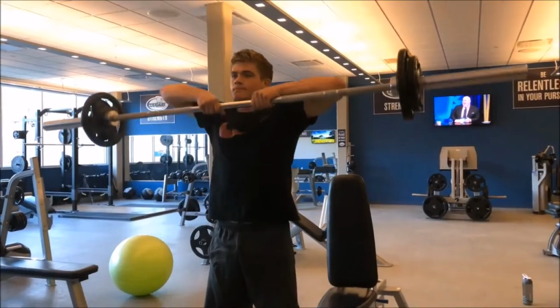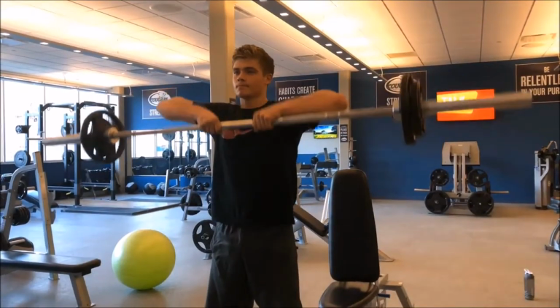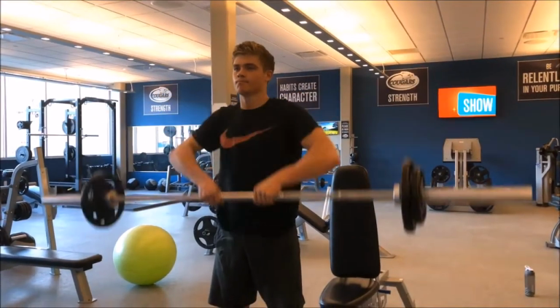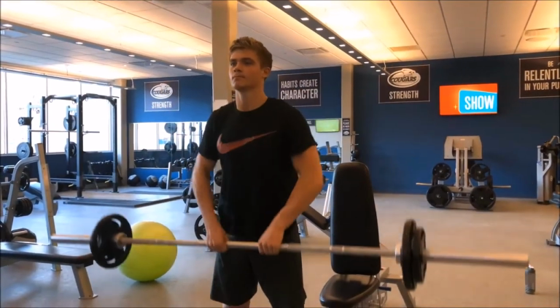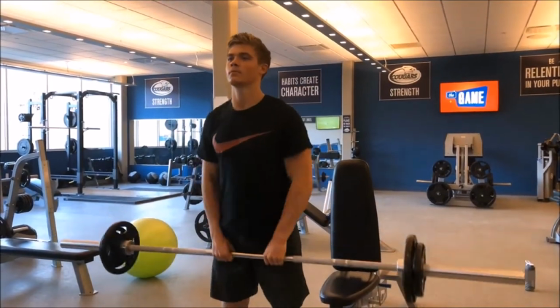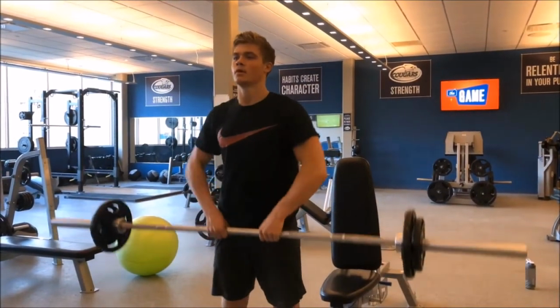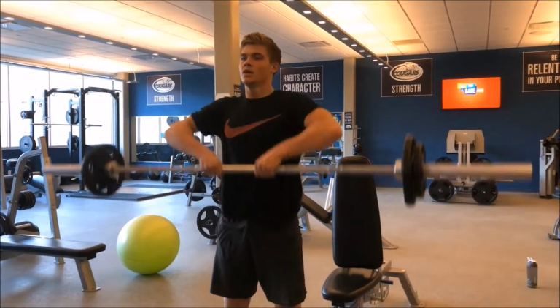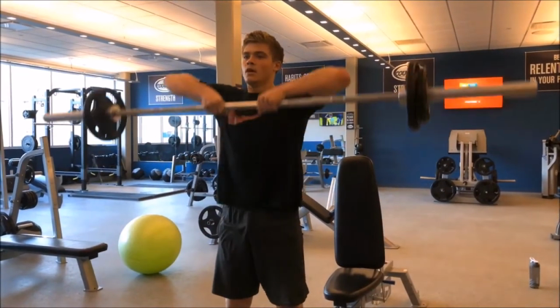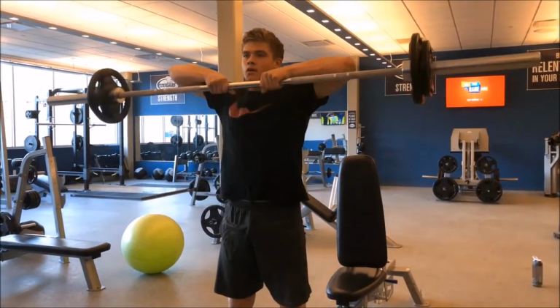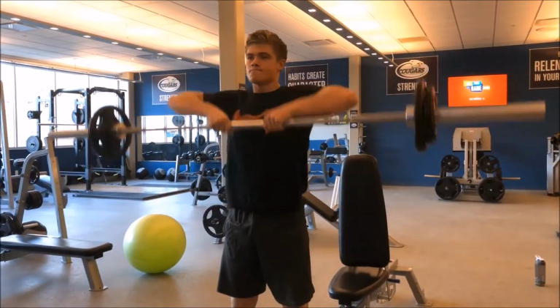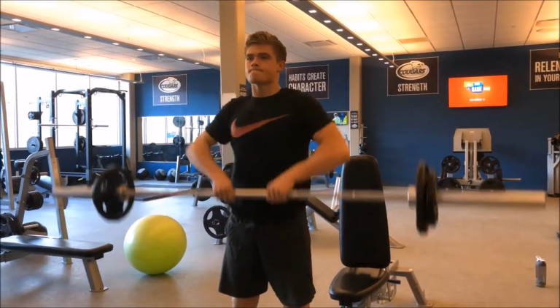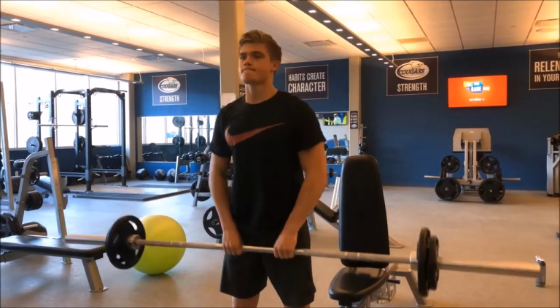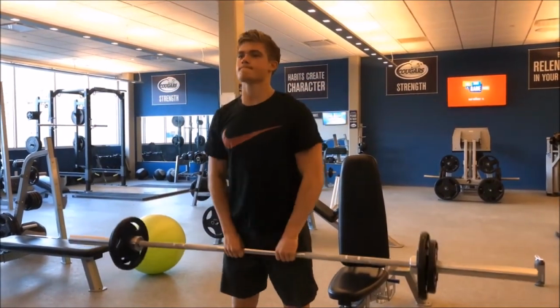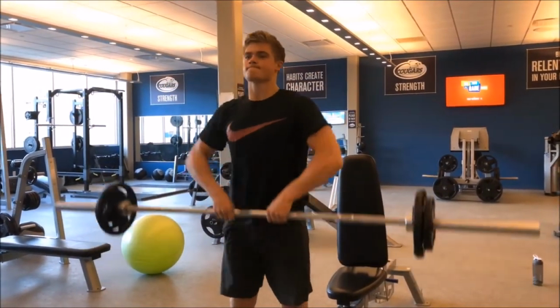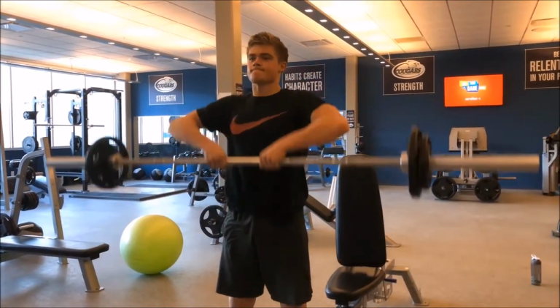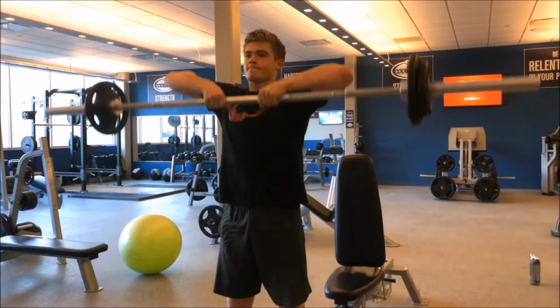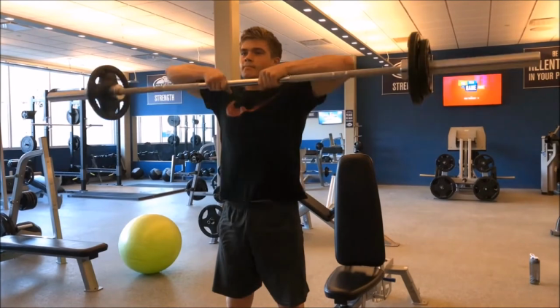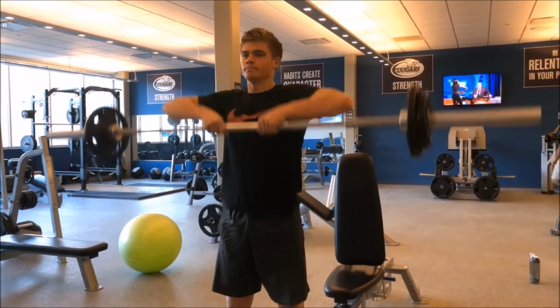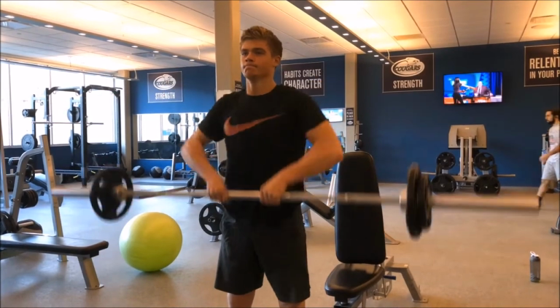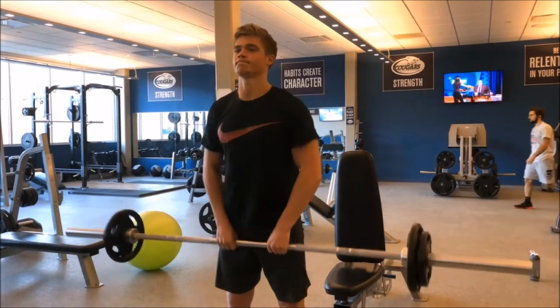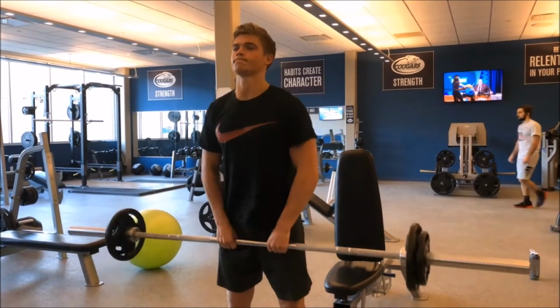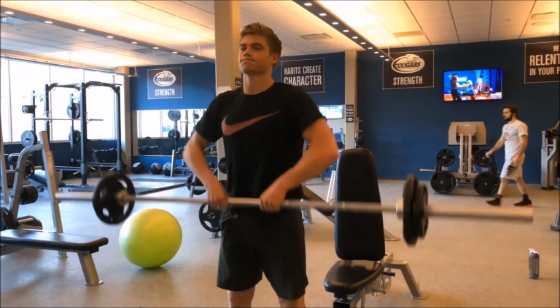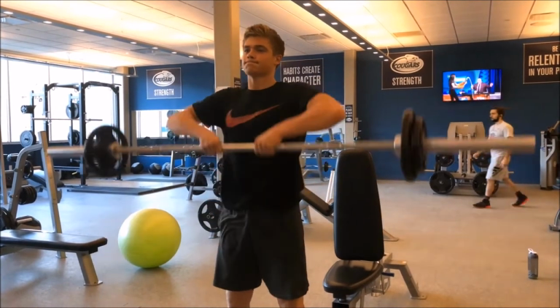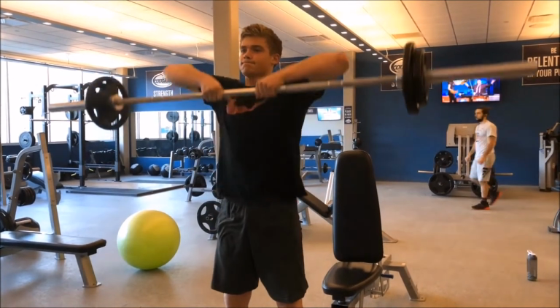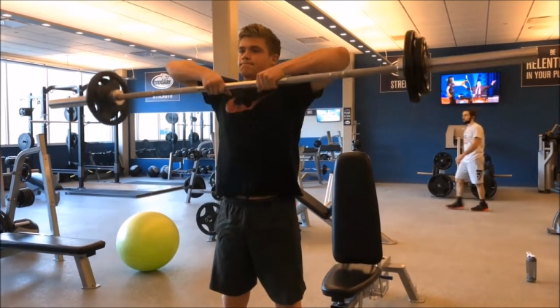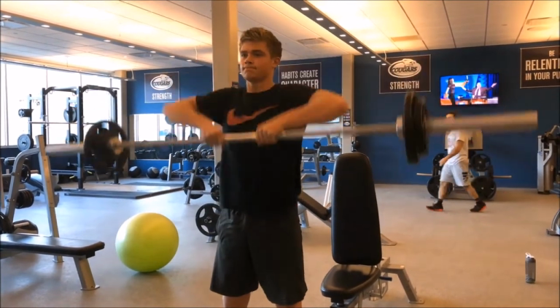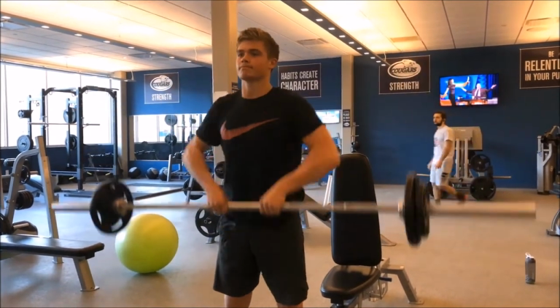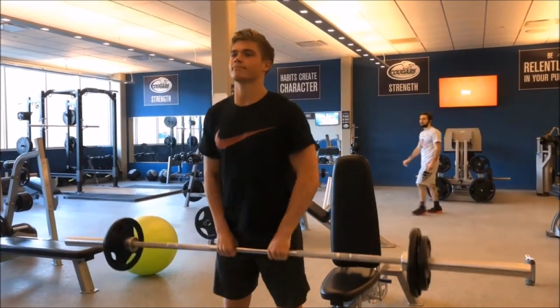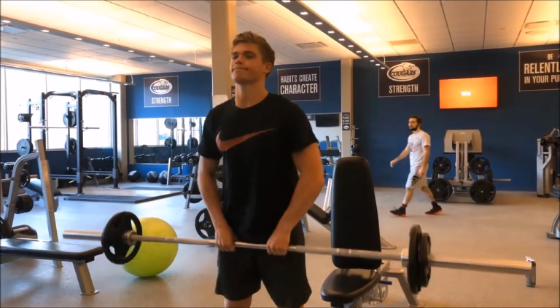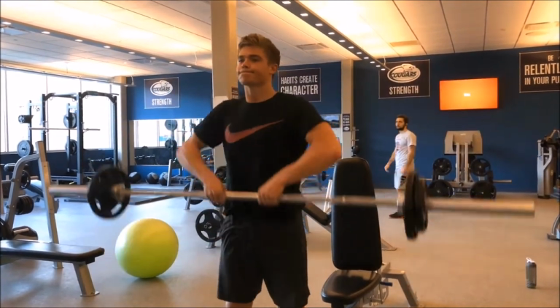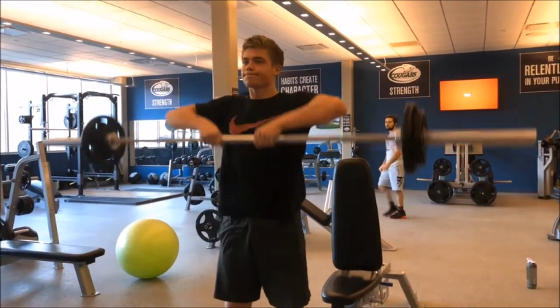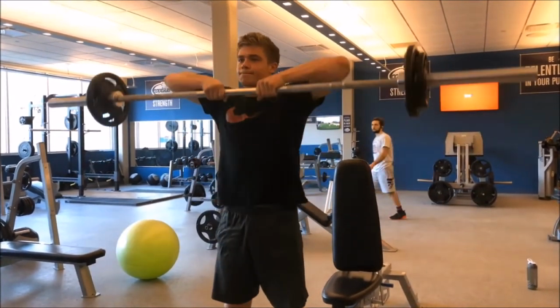This is the barbell front raise, which really gets the front deltoids. It really burns after a couple of these reps.